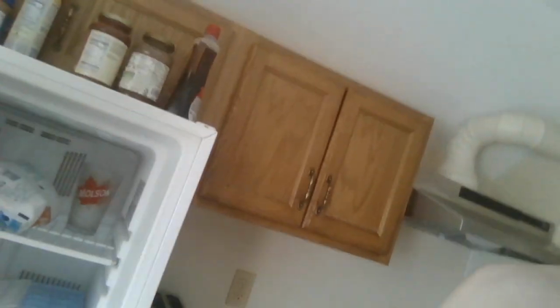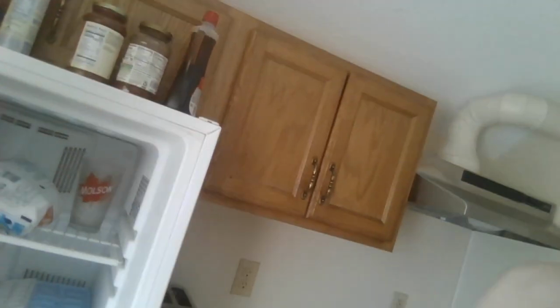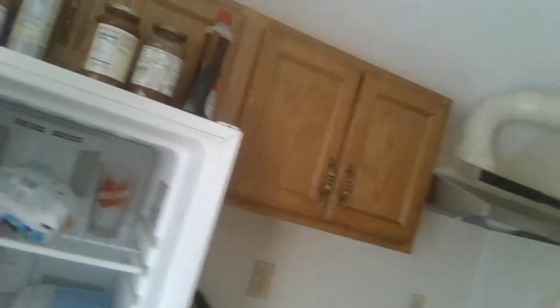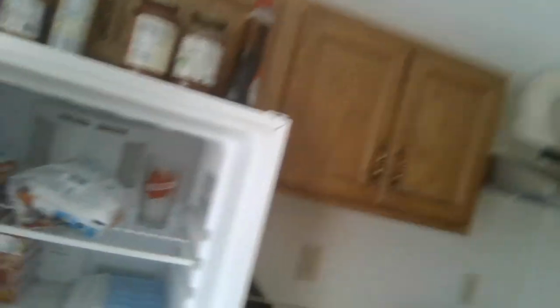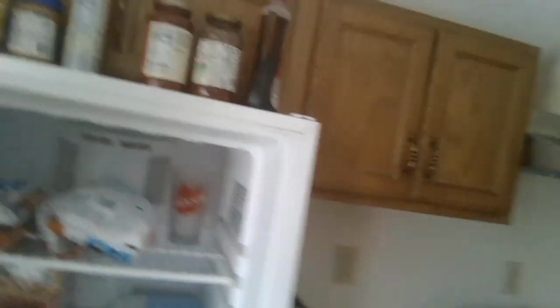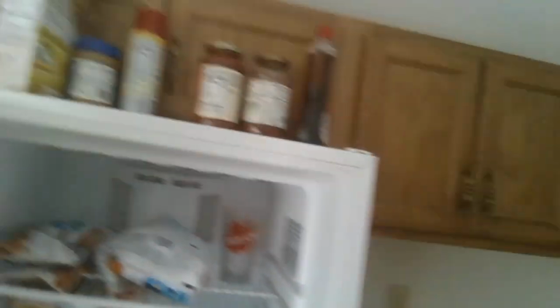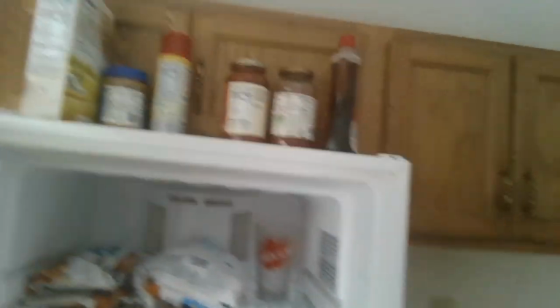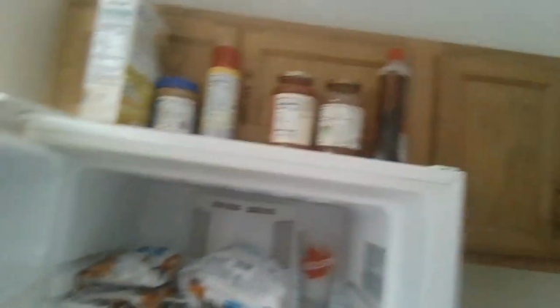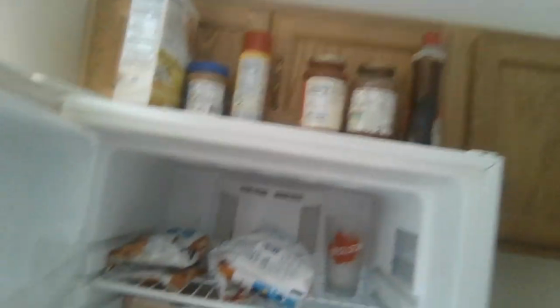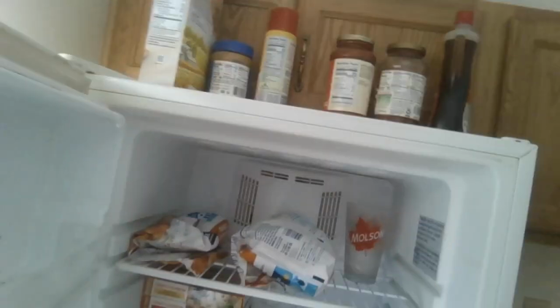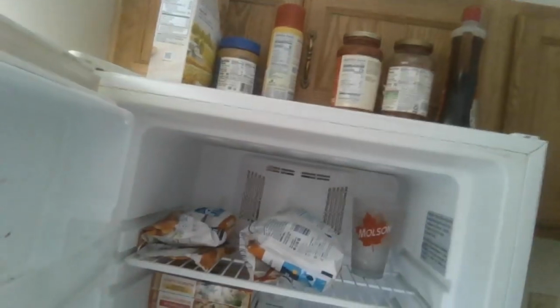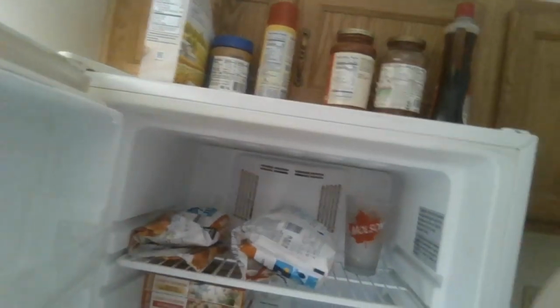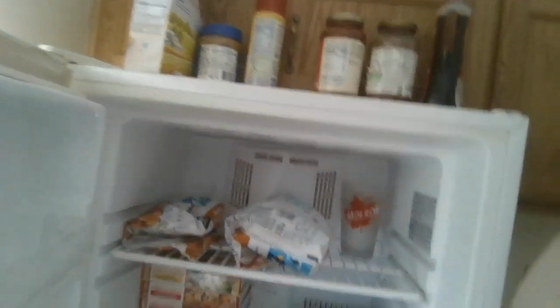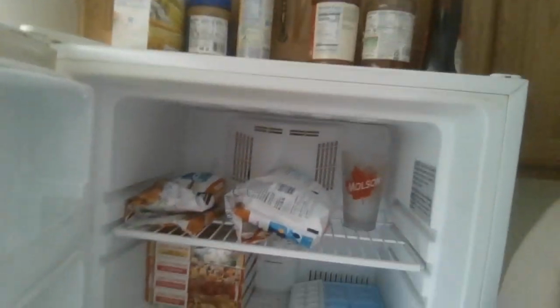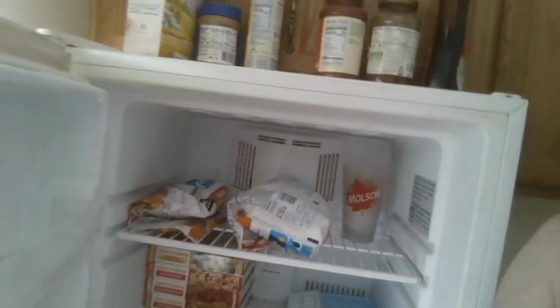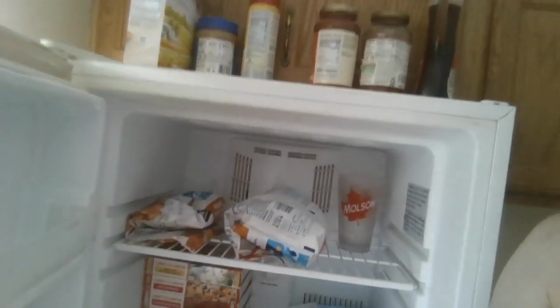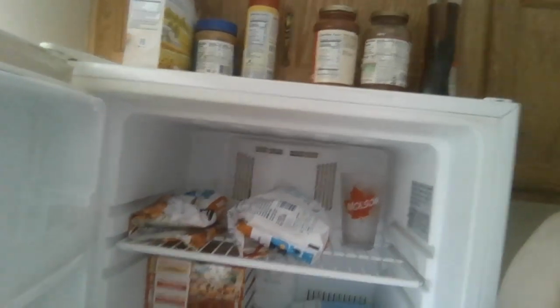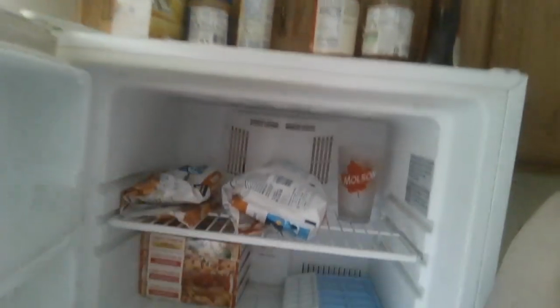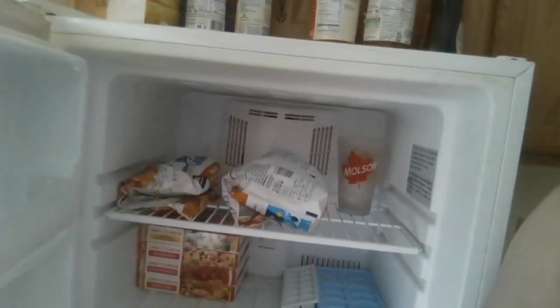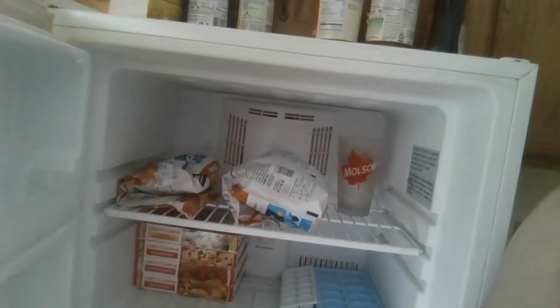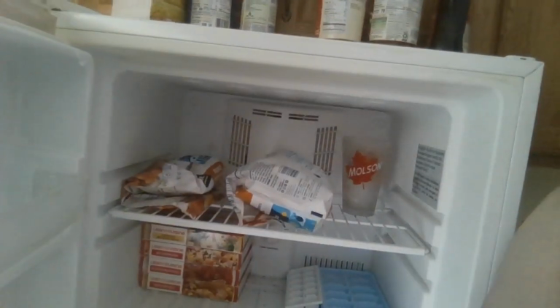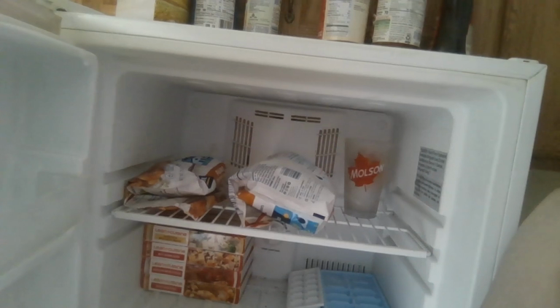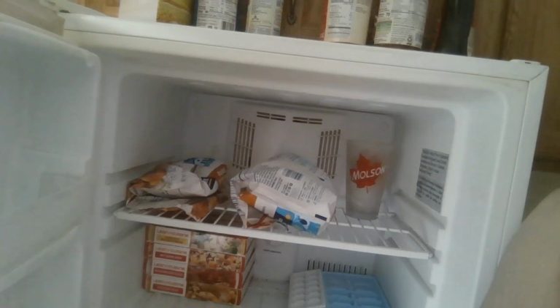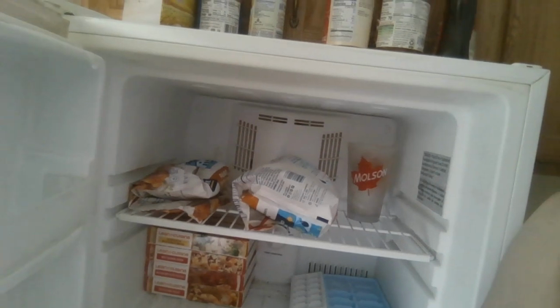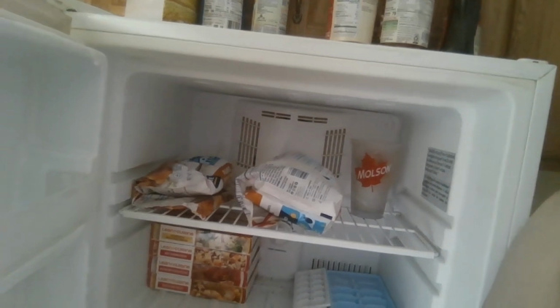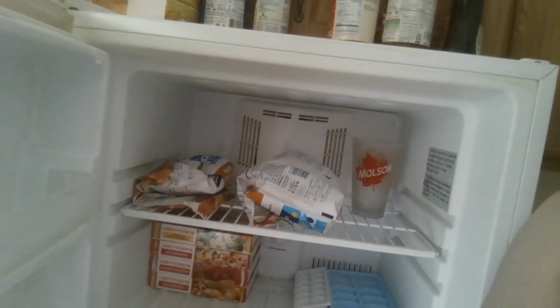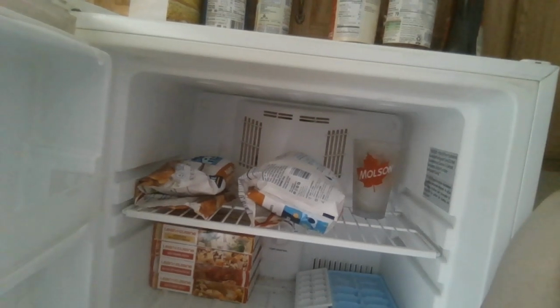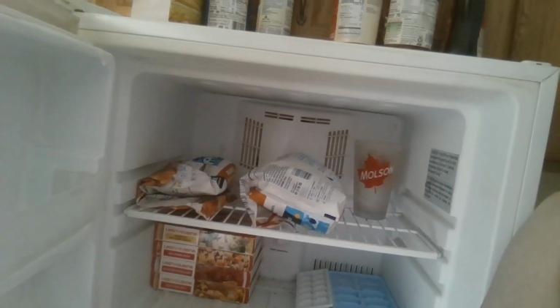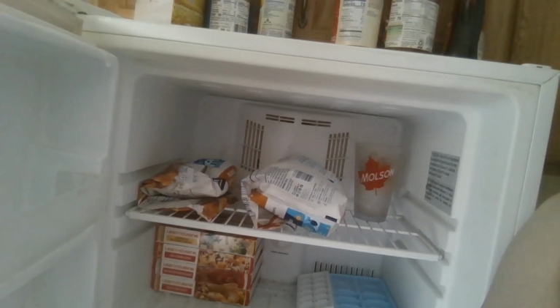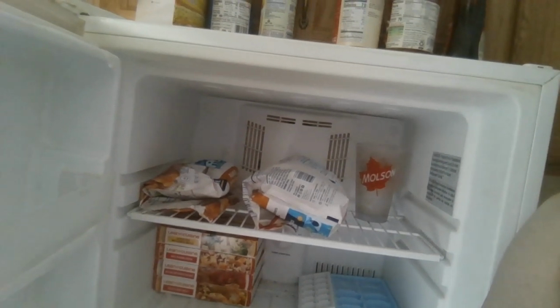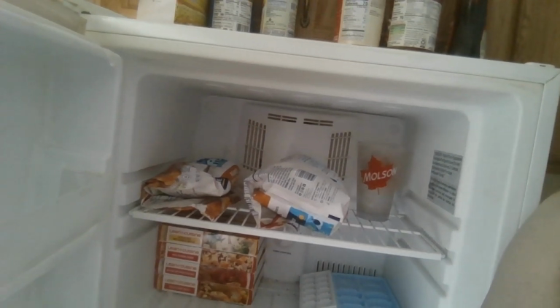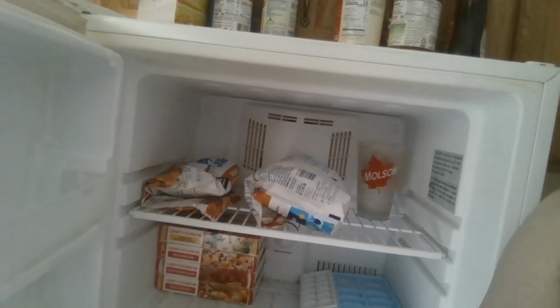I'll show you some of the items I have in my freezer right now — cuisine and whatnot.